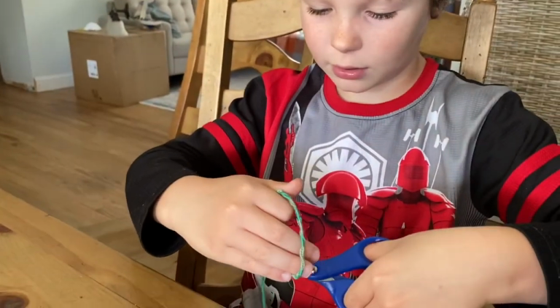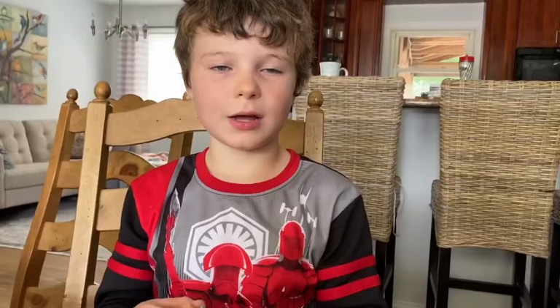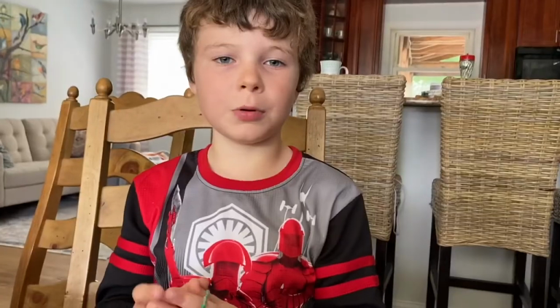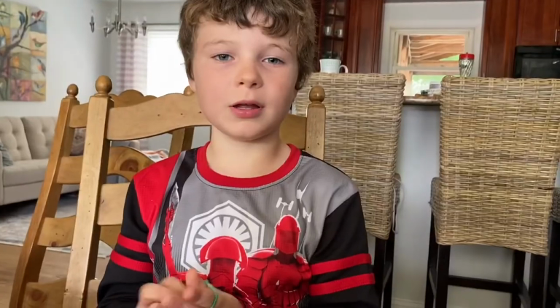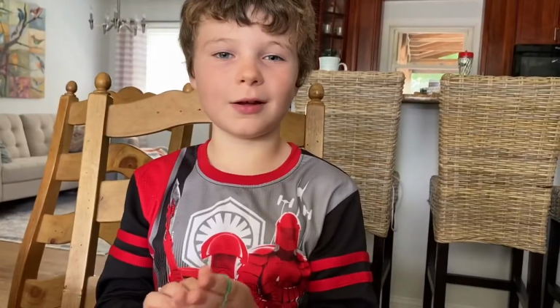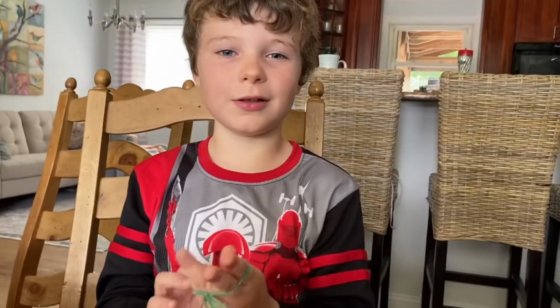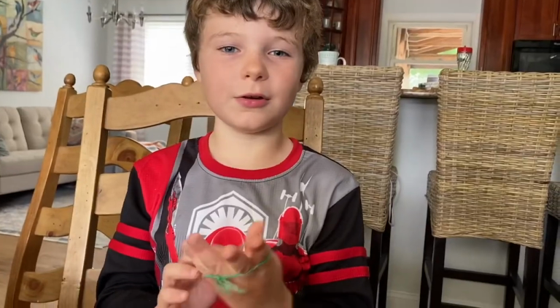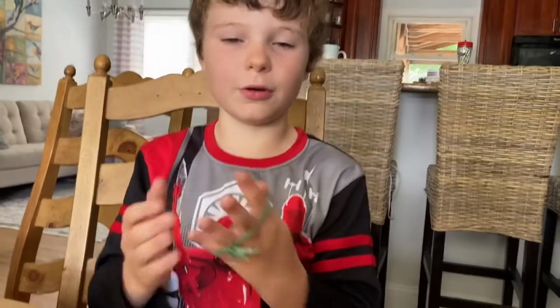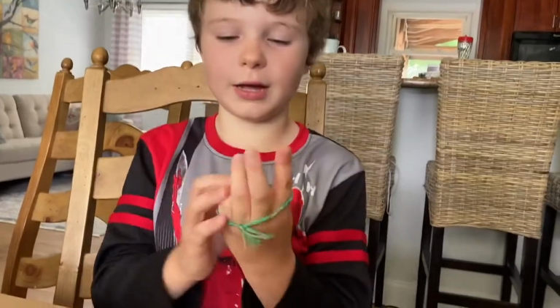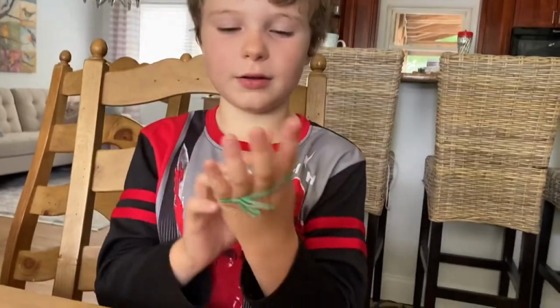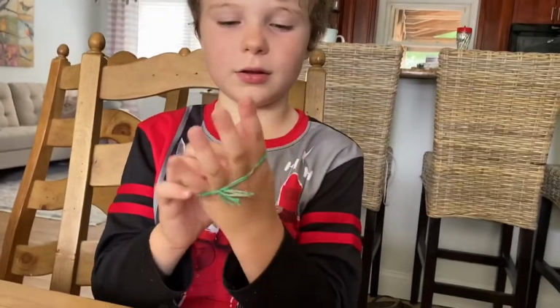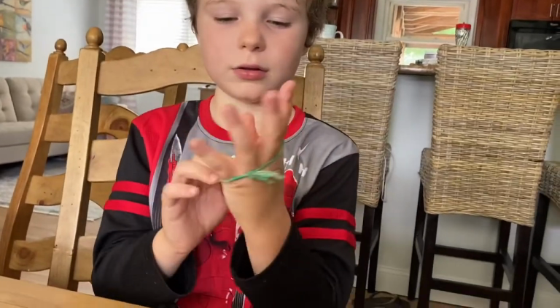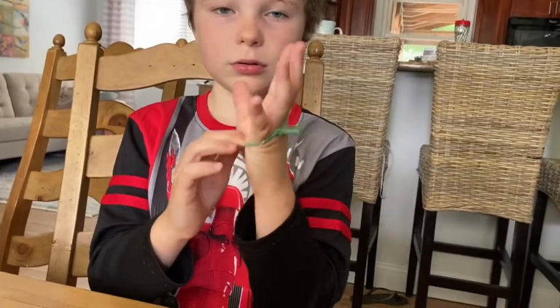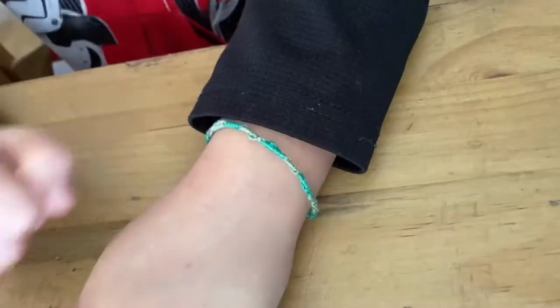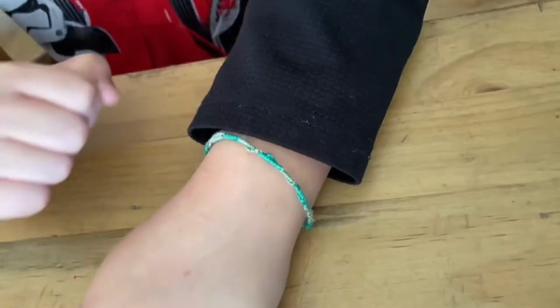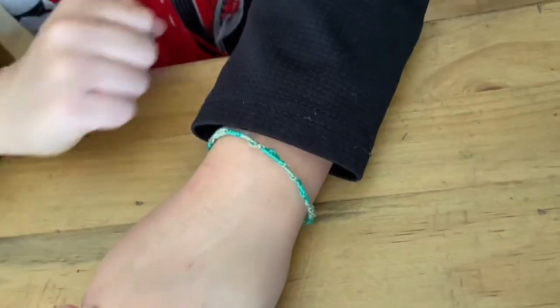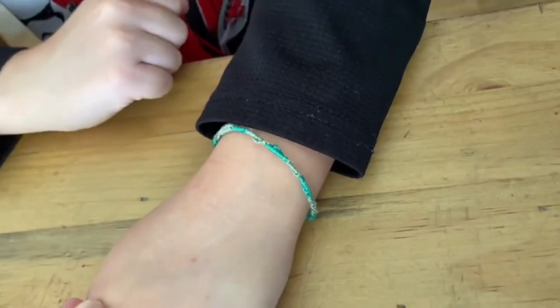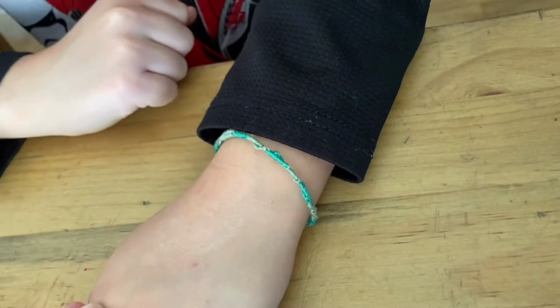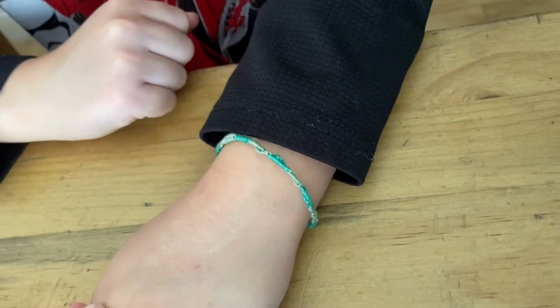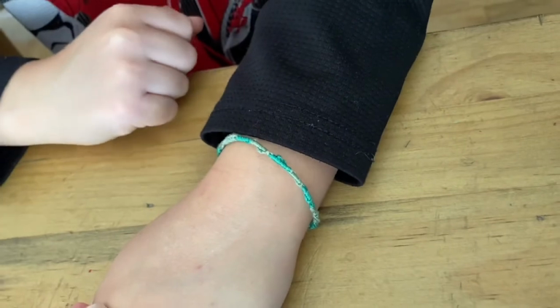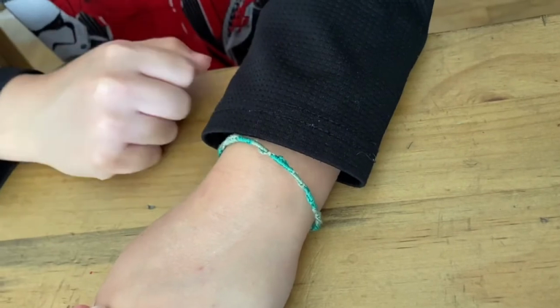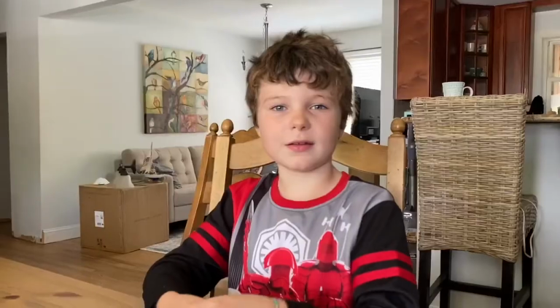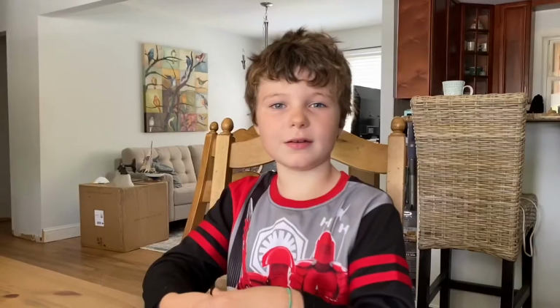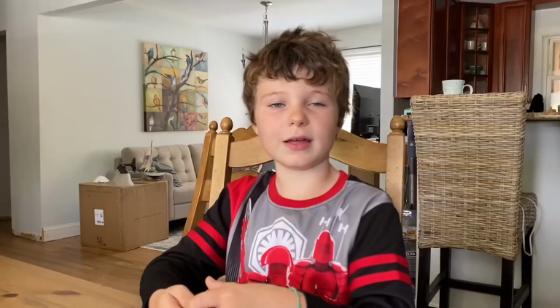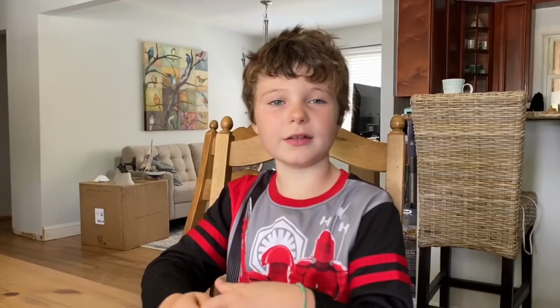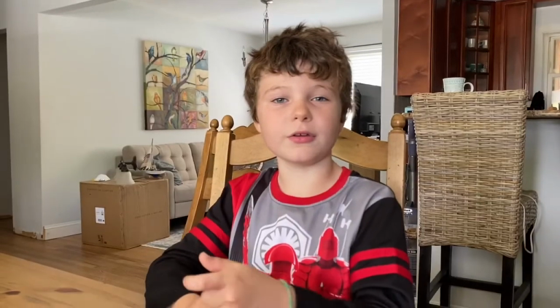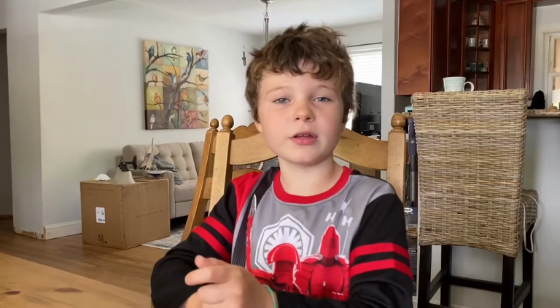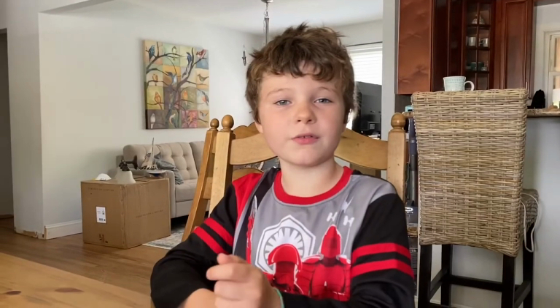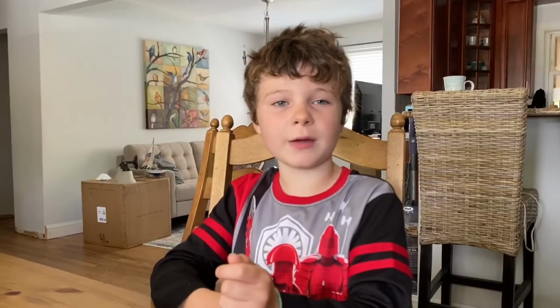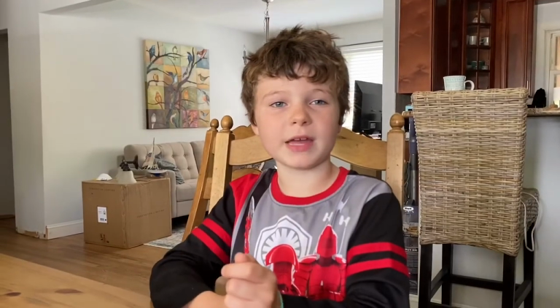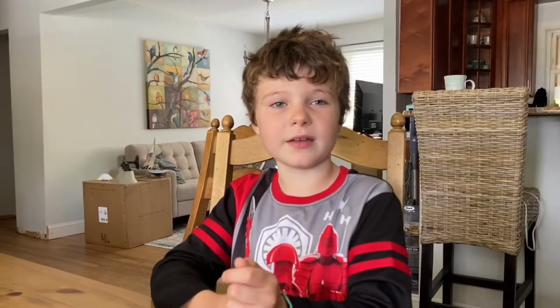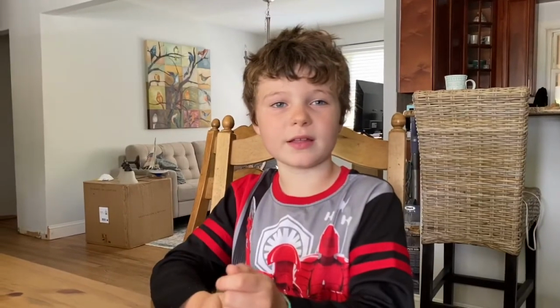Now put it on your hand. This is how it should look. And you should try making this.